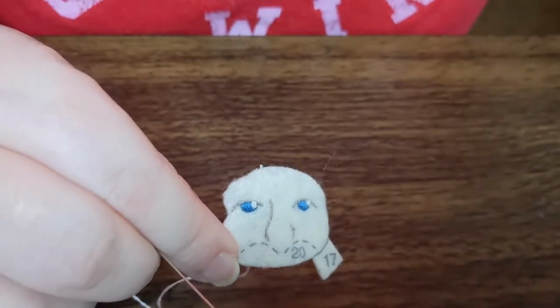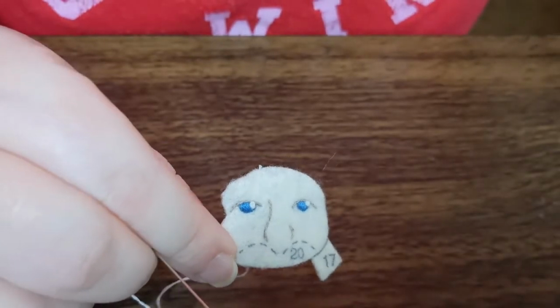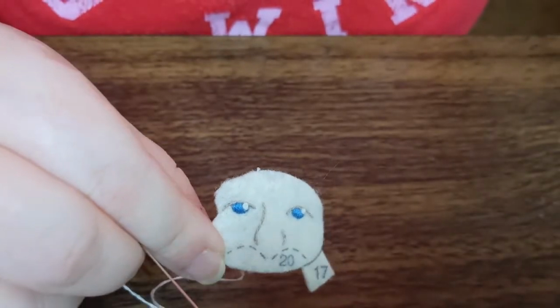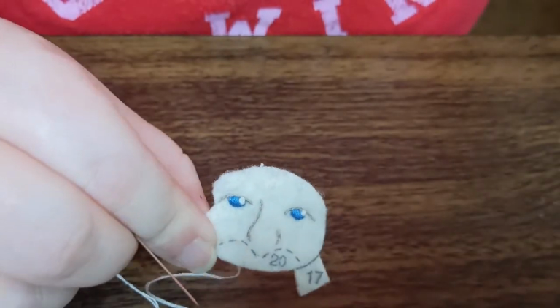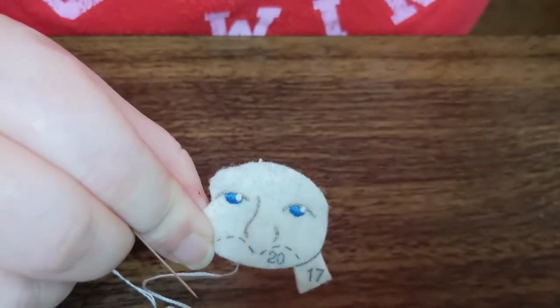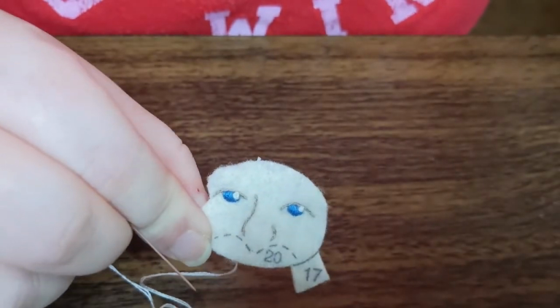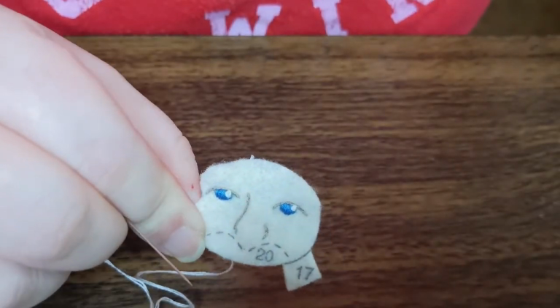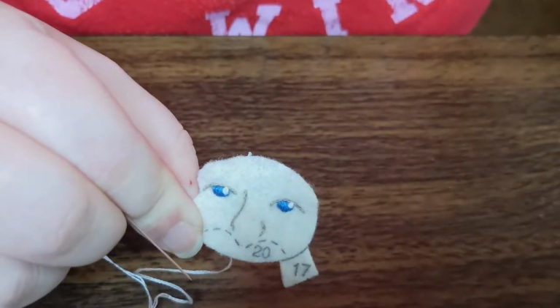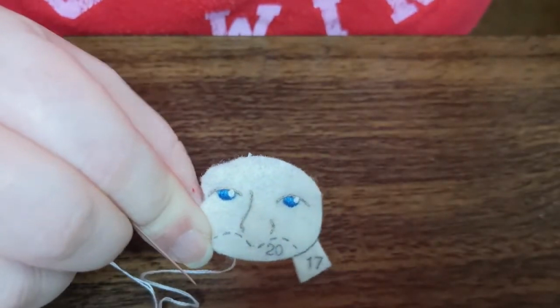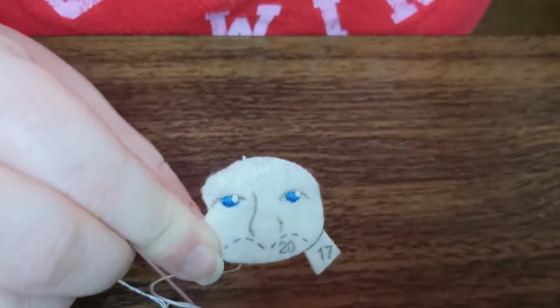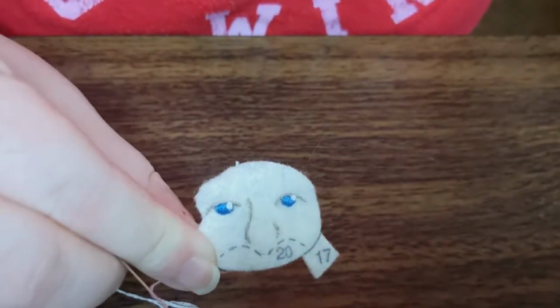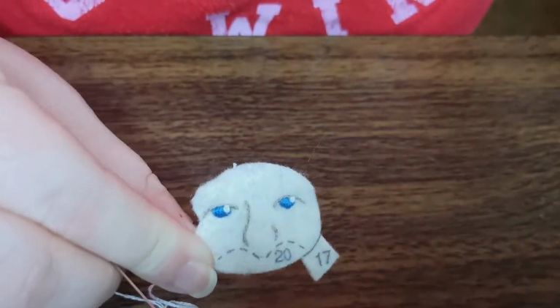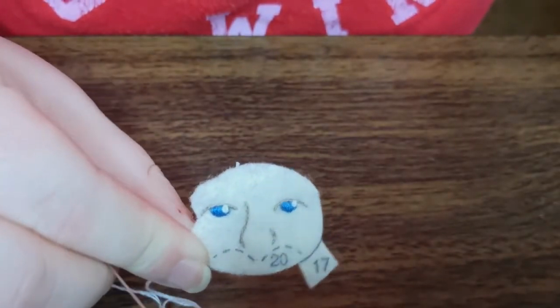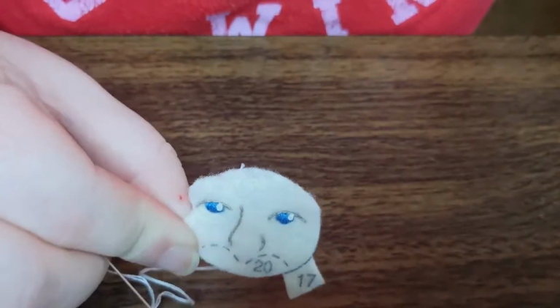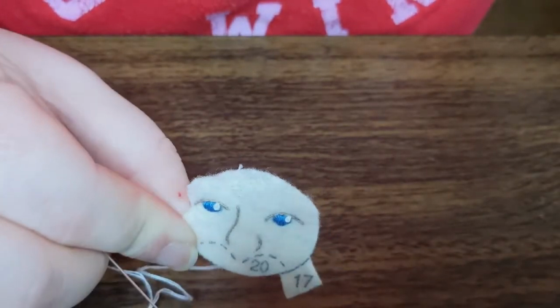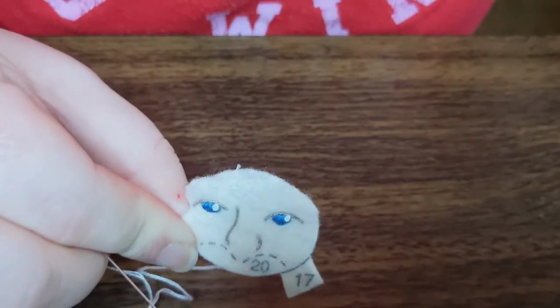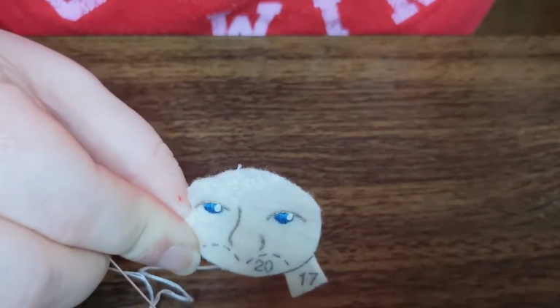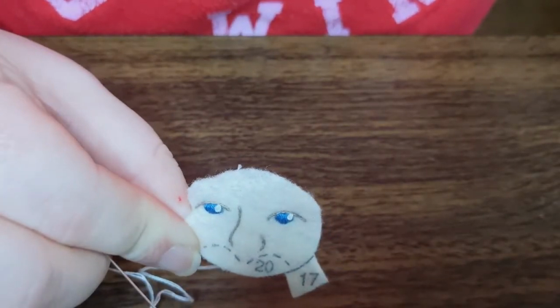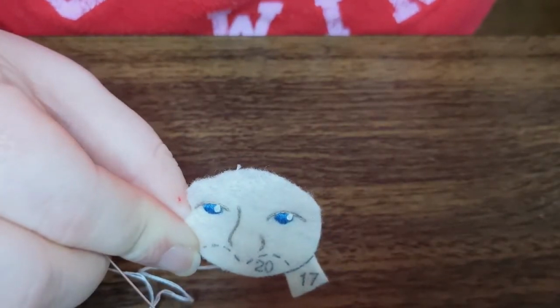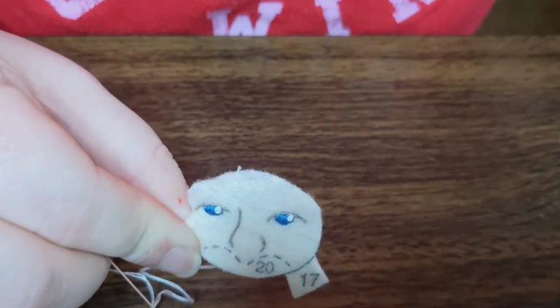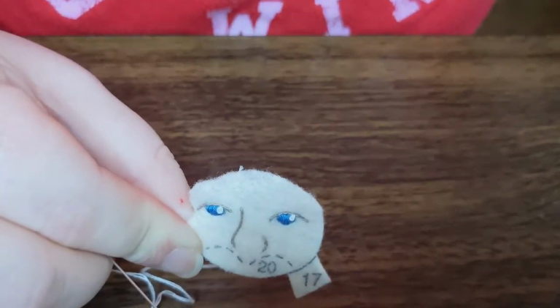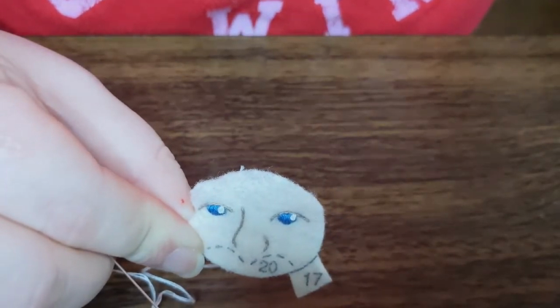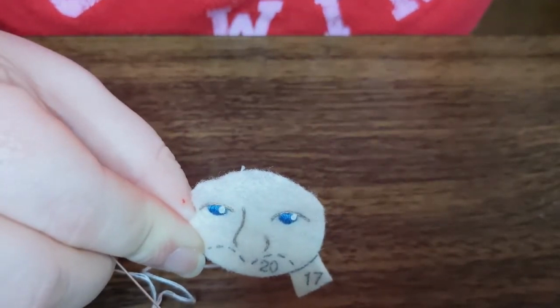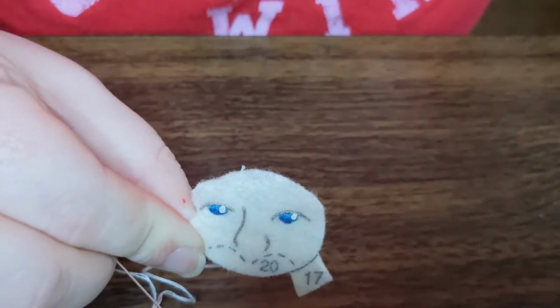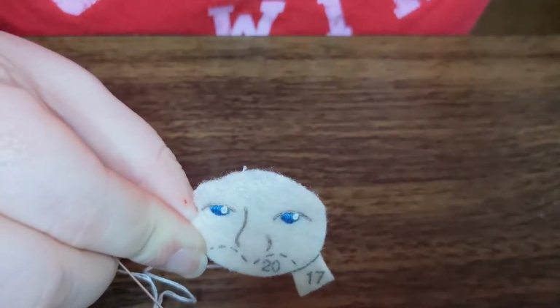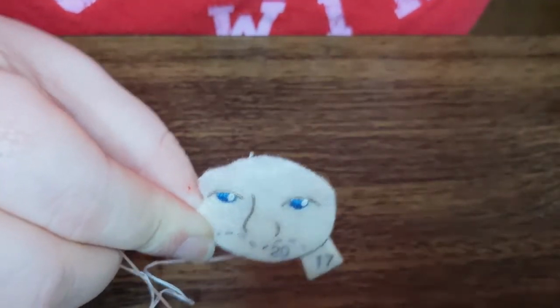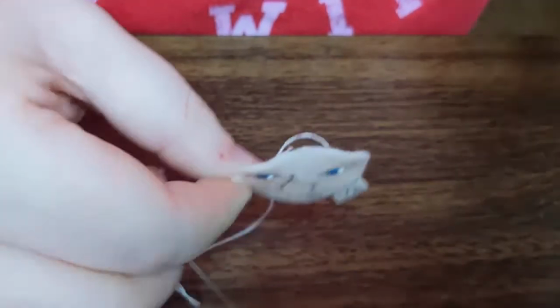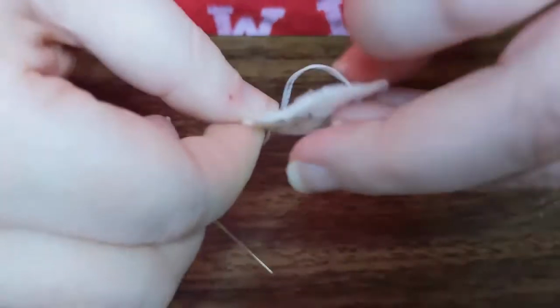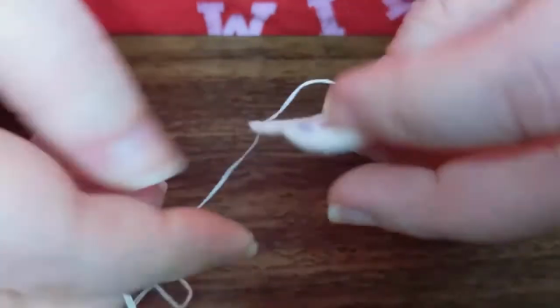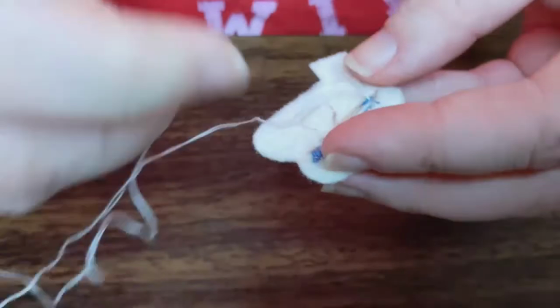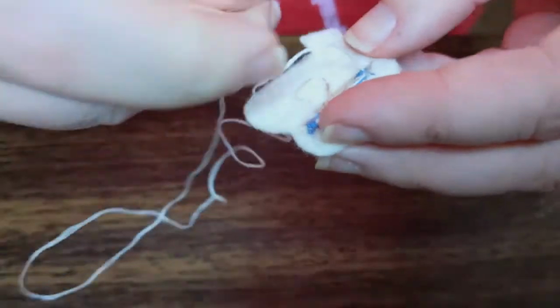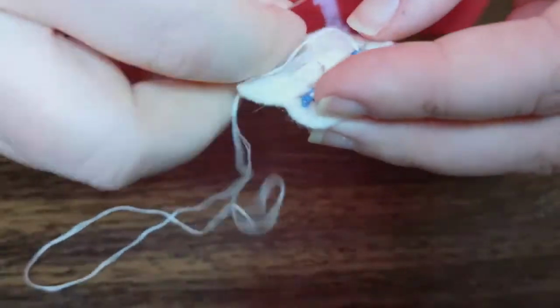And there's our Santa face. Looks awesome.